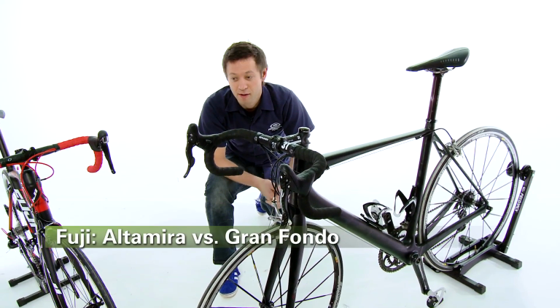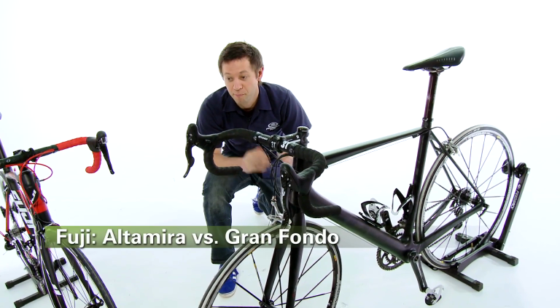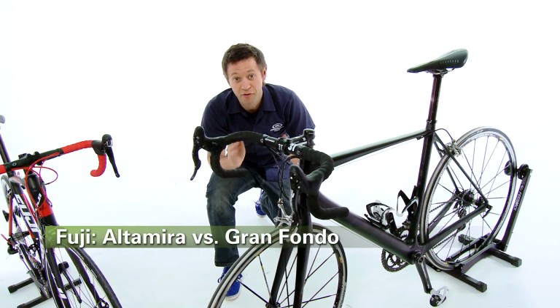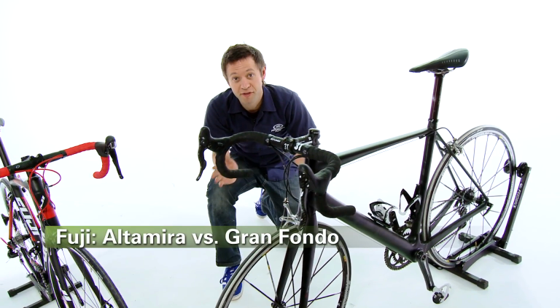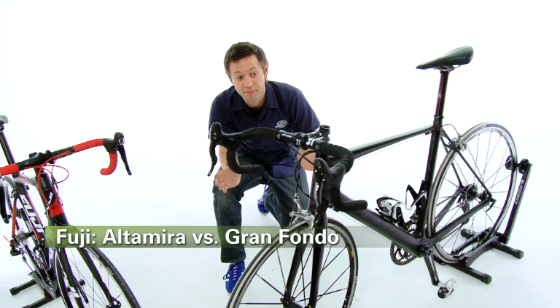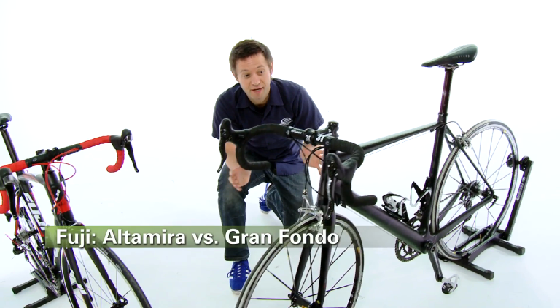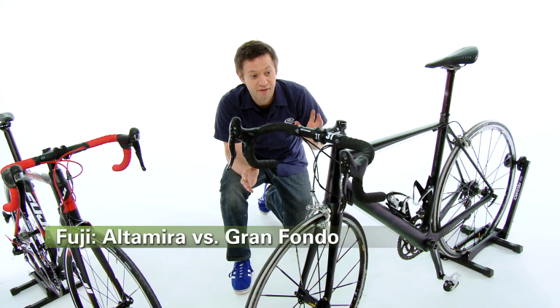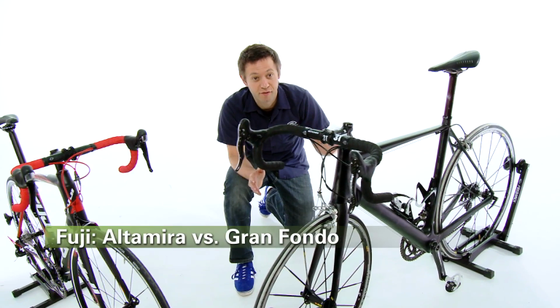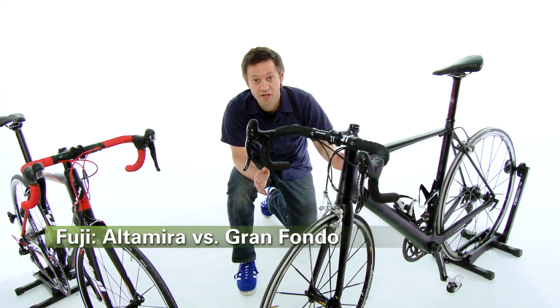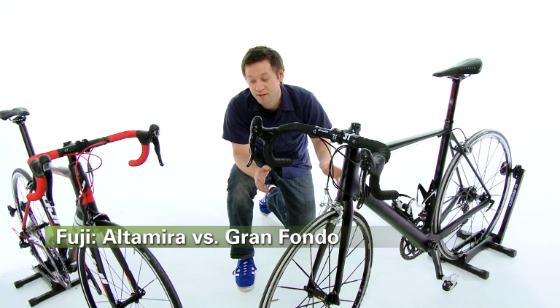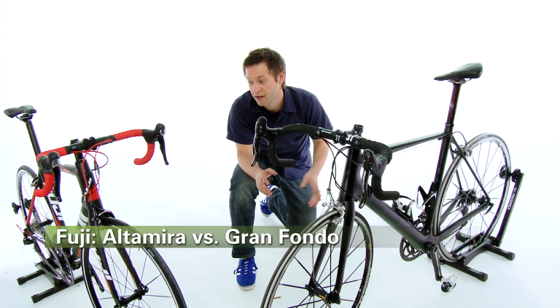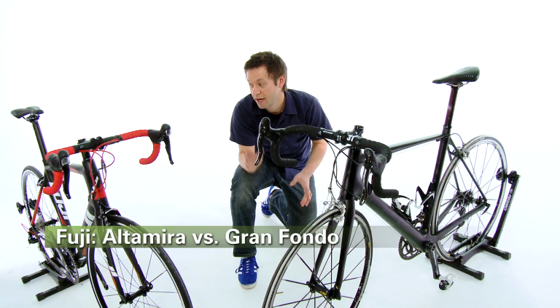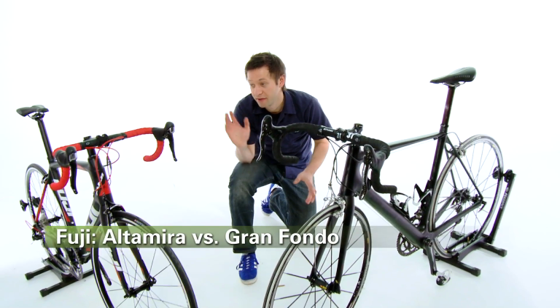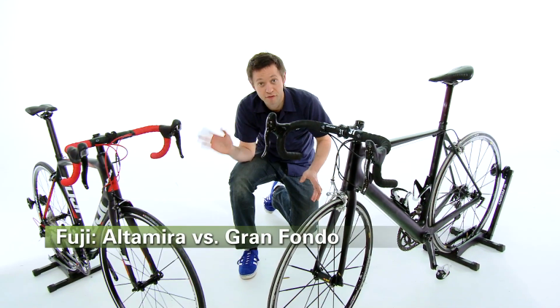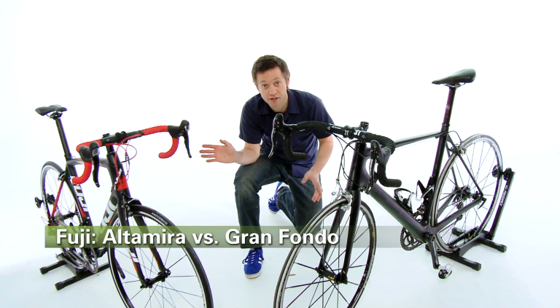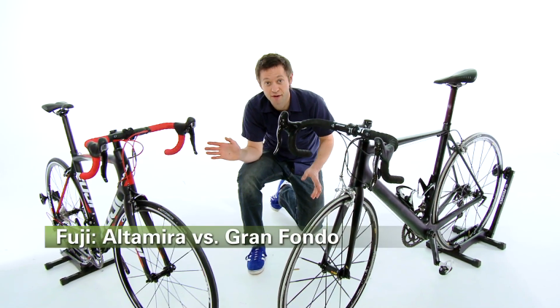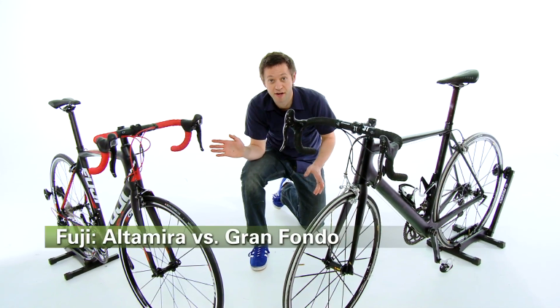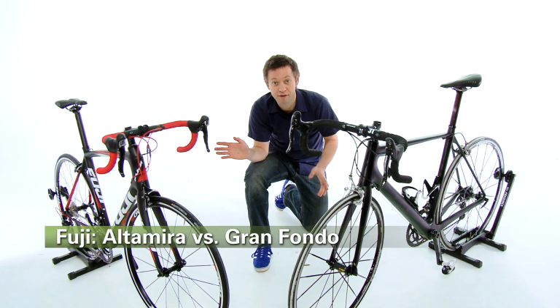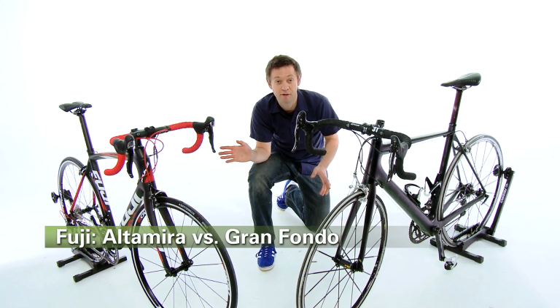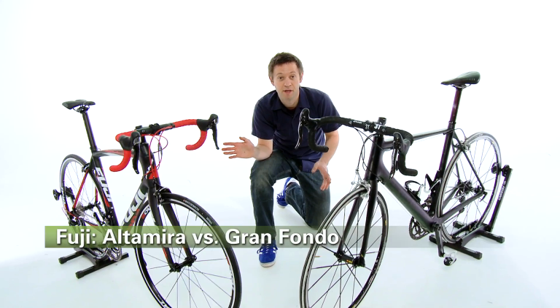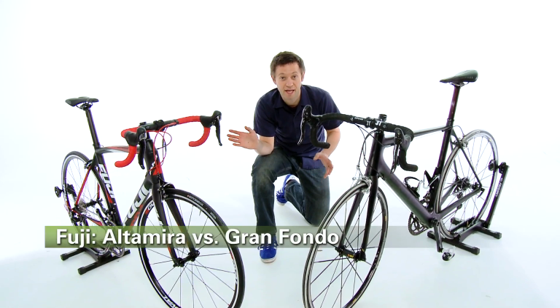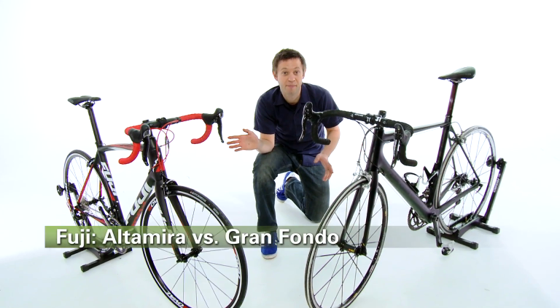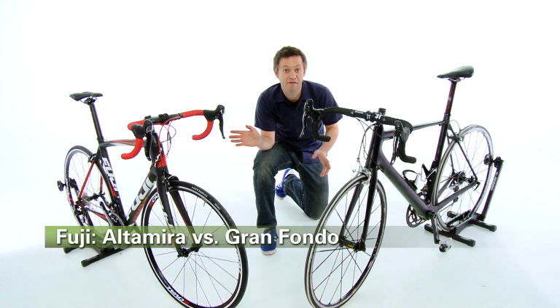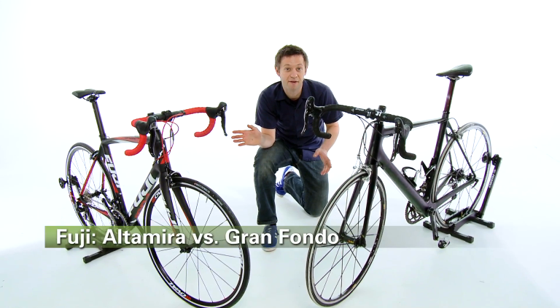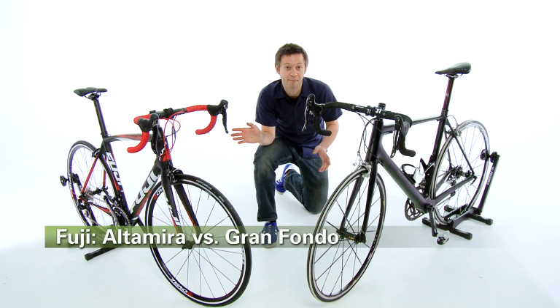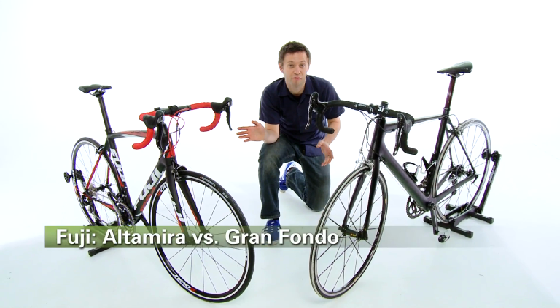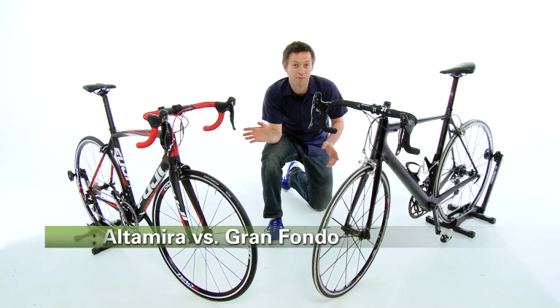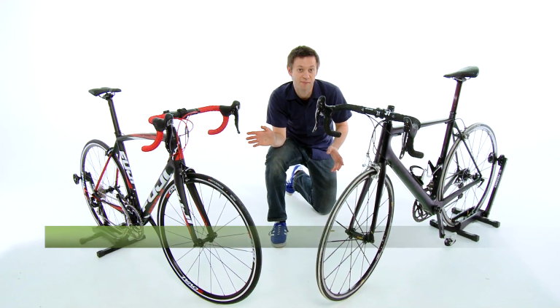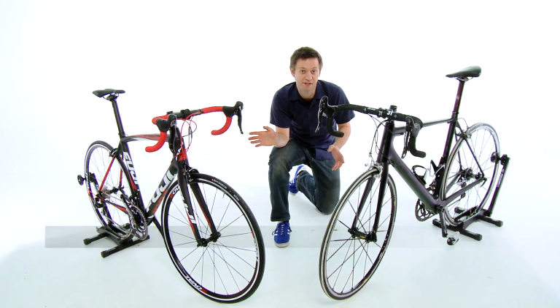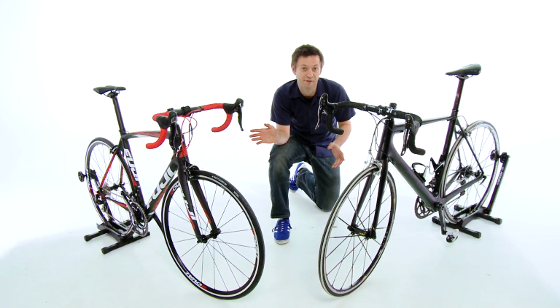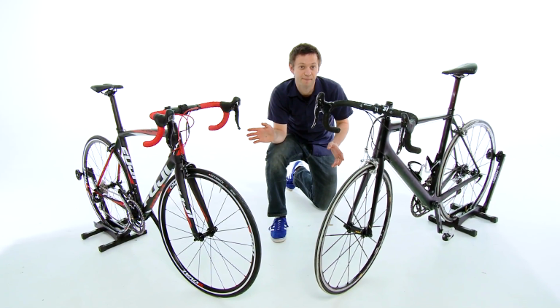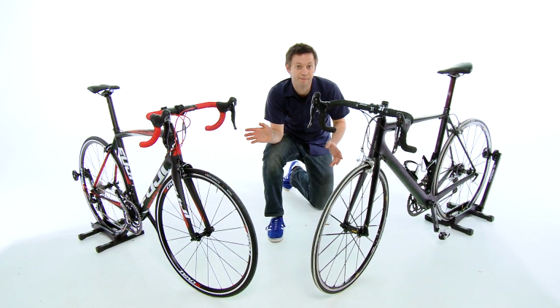Both of these bikes, the Fuji Altamira and the Fuji Gran Fondo, can be found at Performance Bicycle.